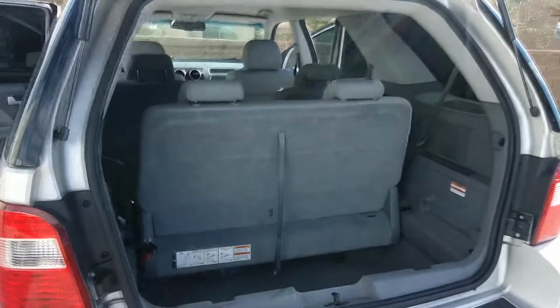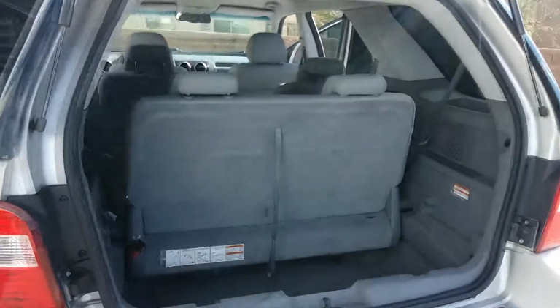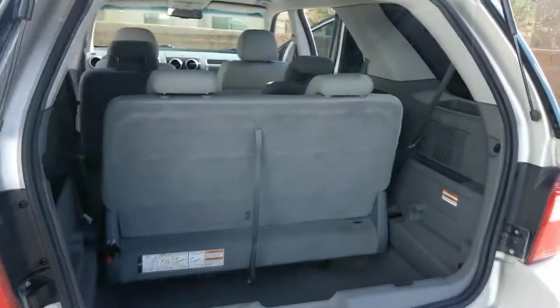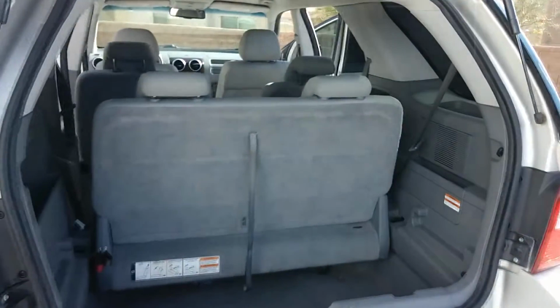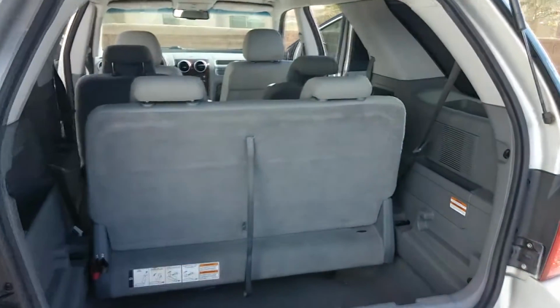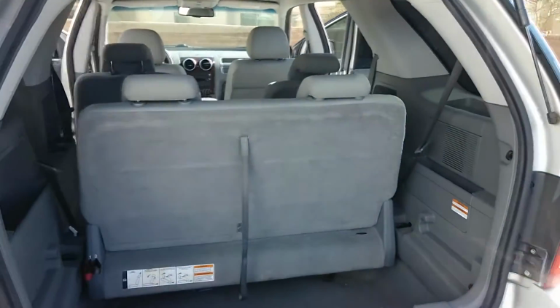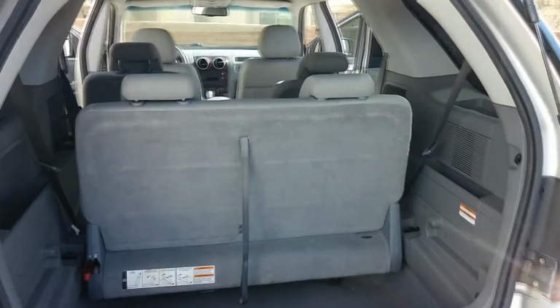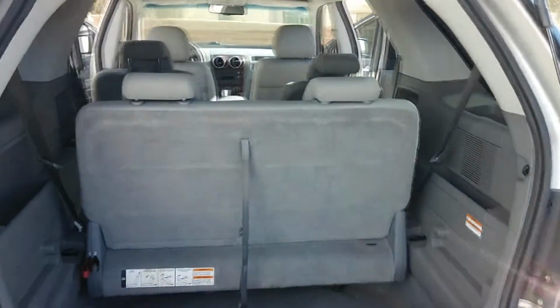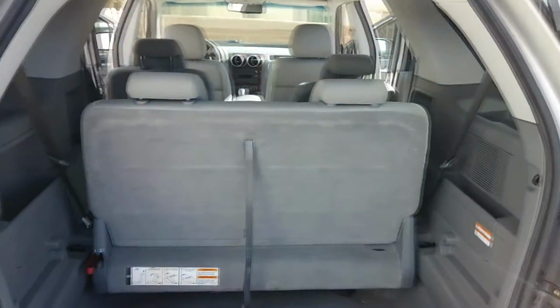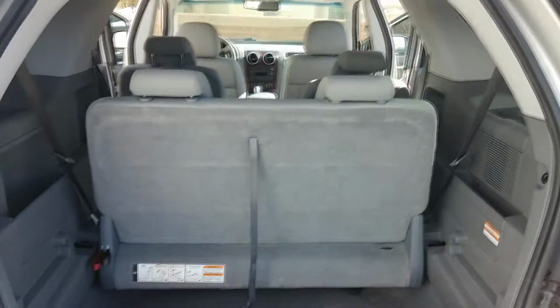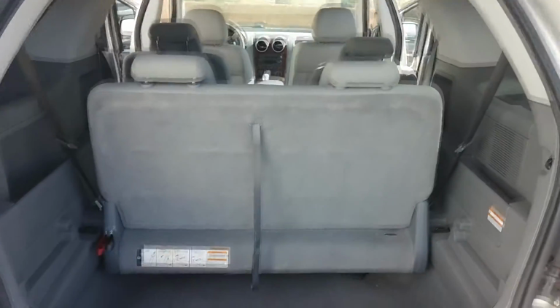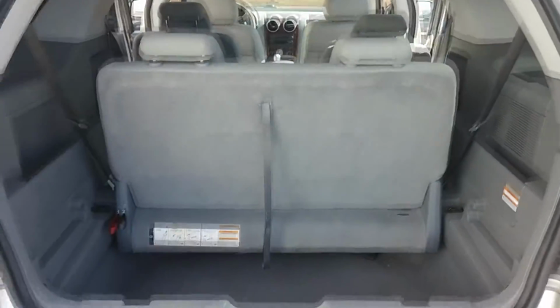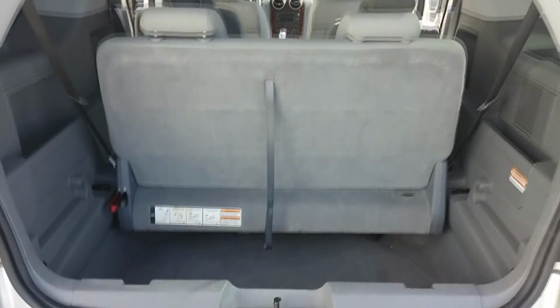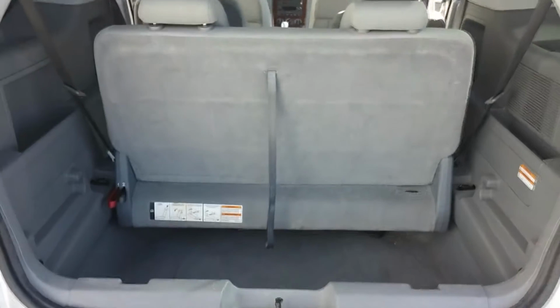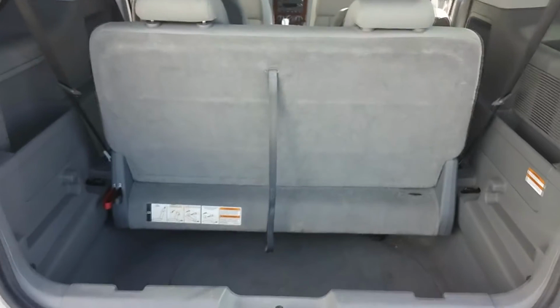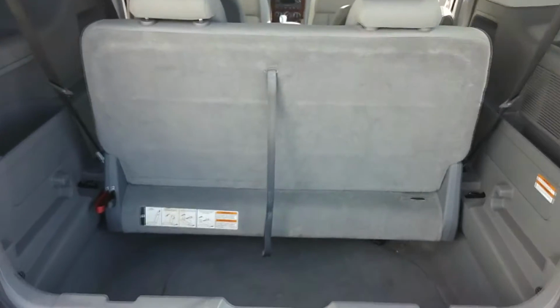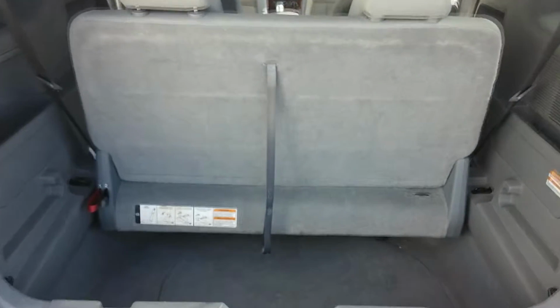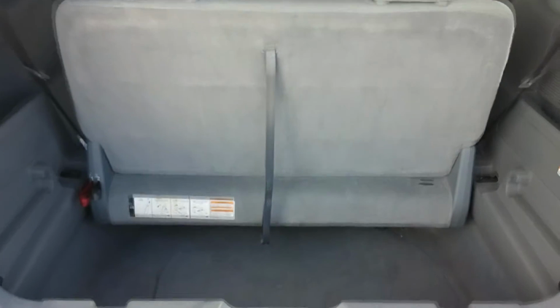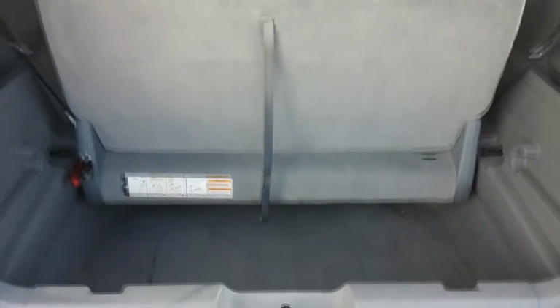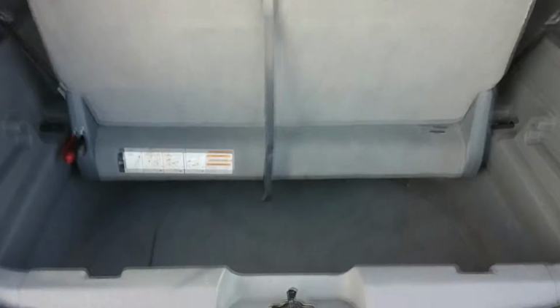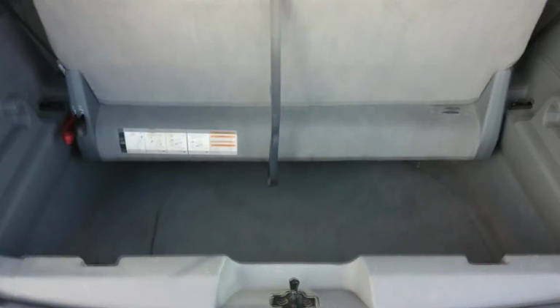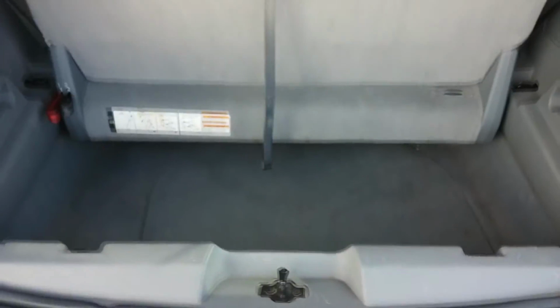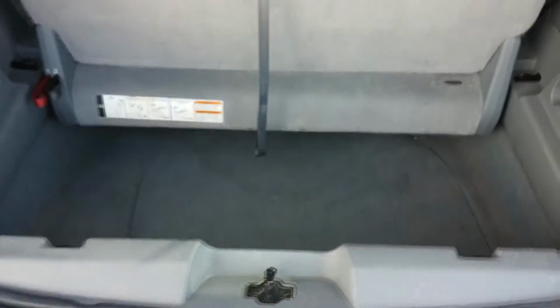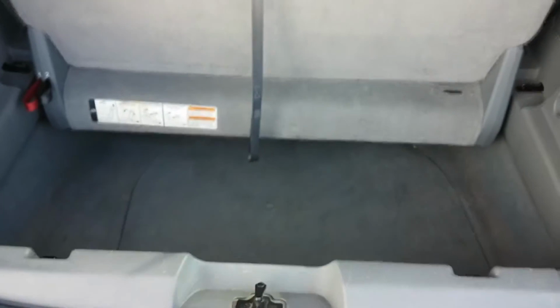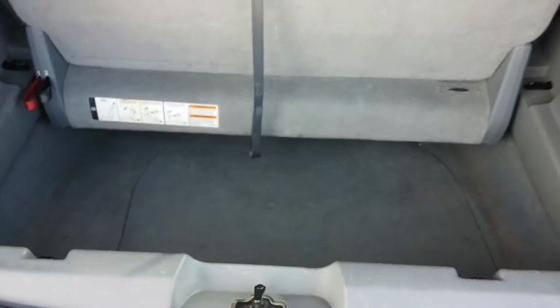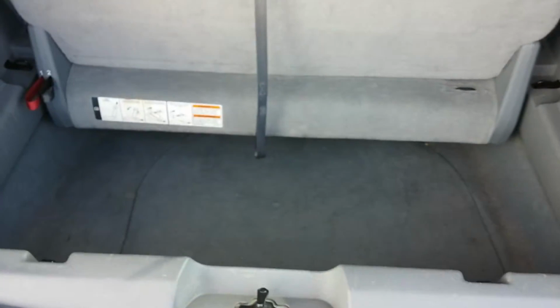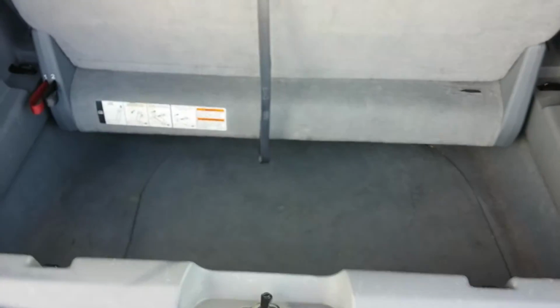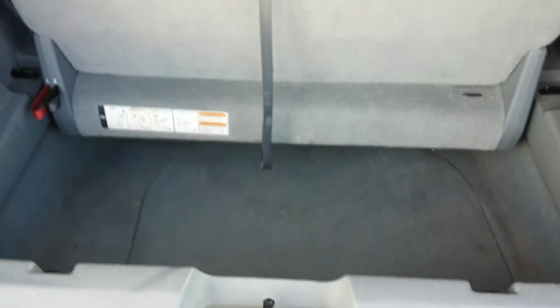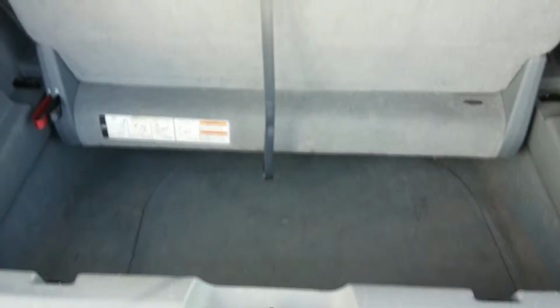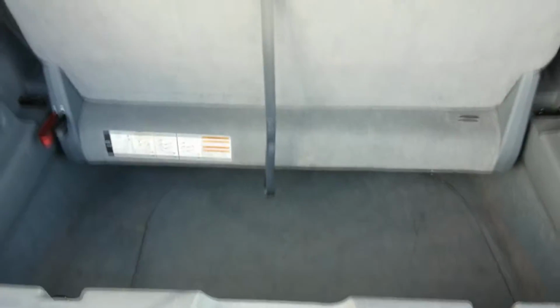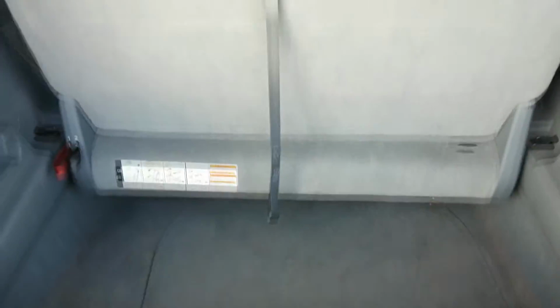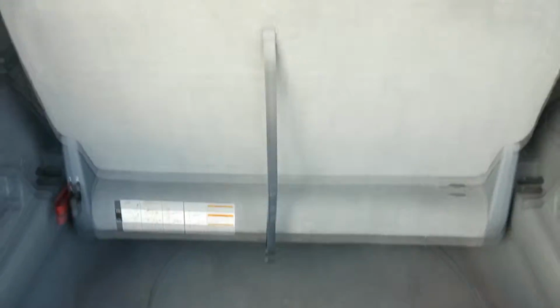Looking from the back, you can see the seating for 6 passengers, with plenty of storage space down below.